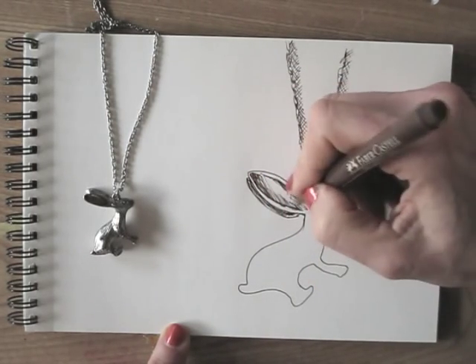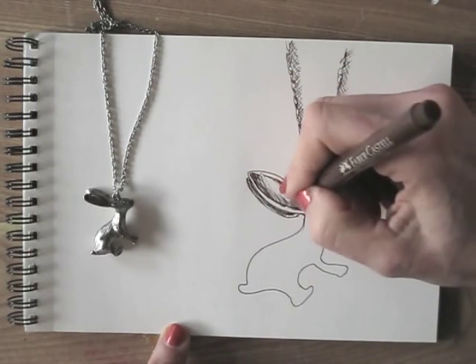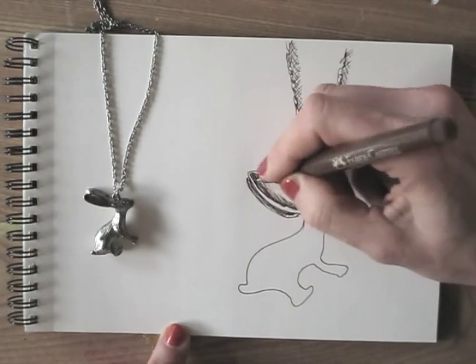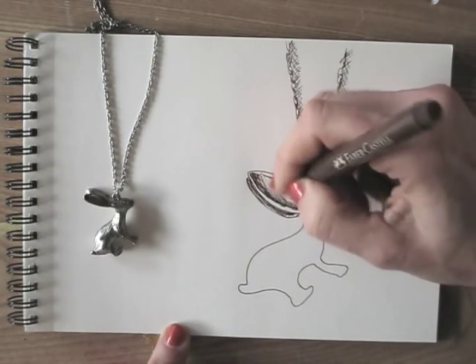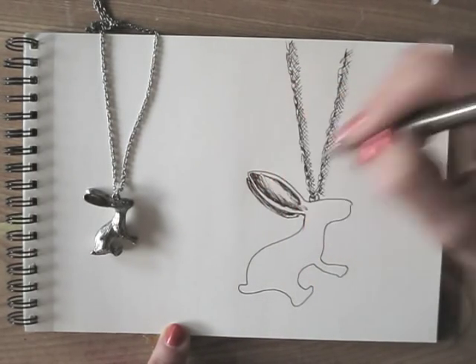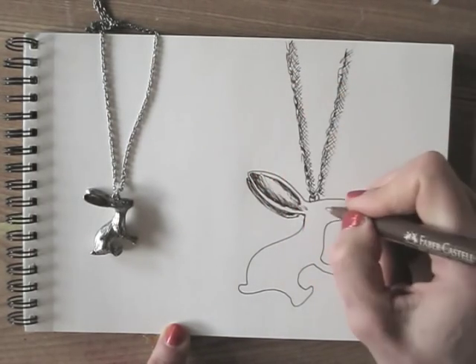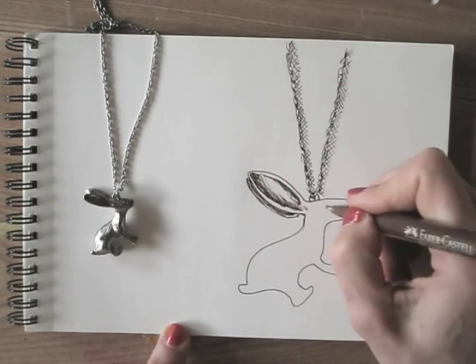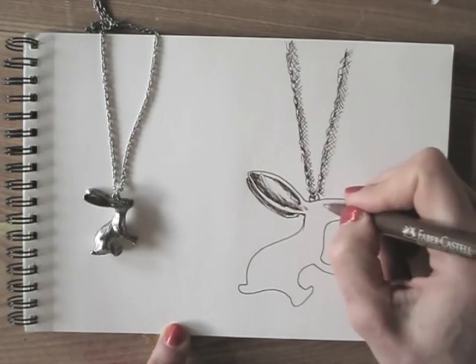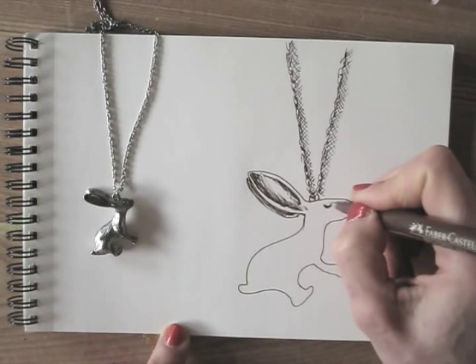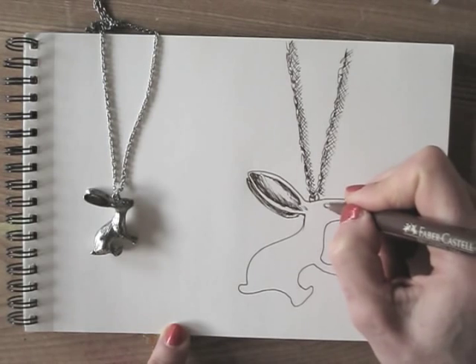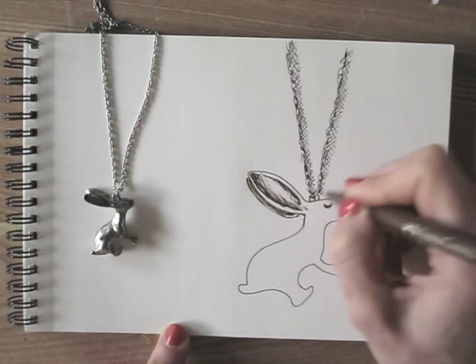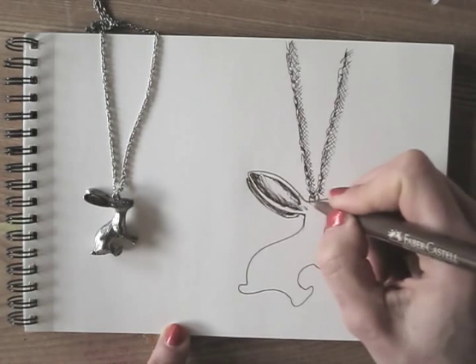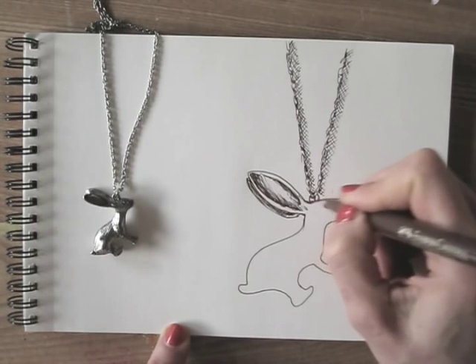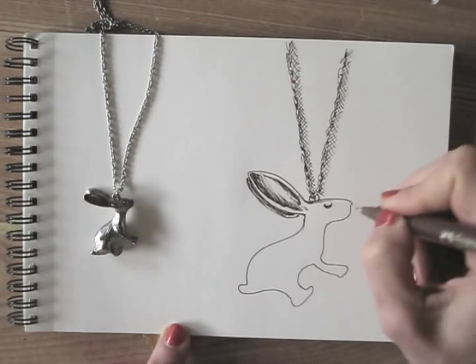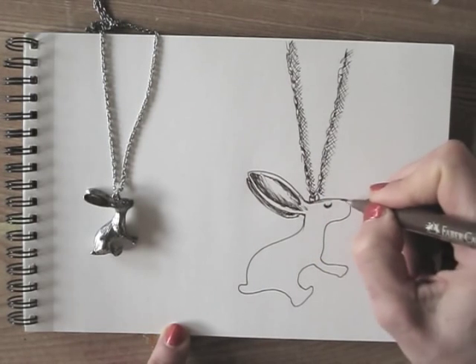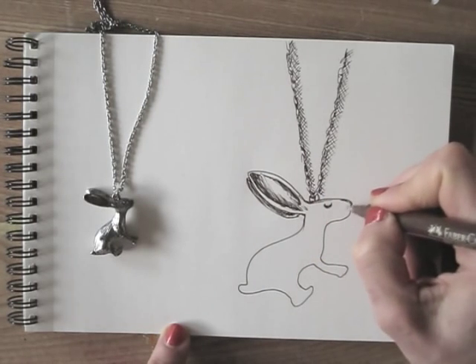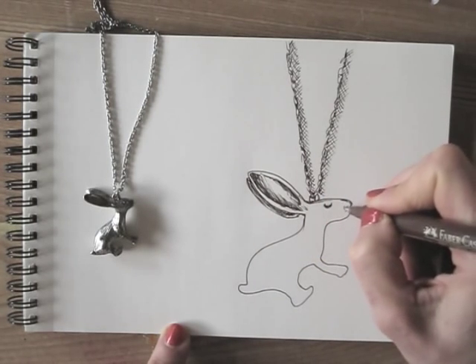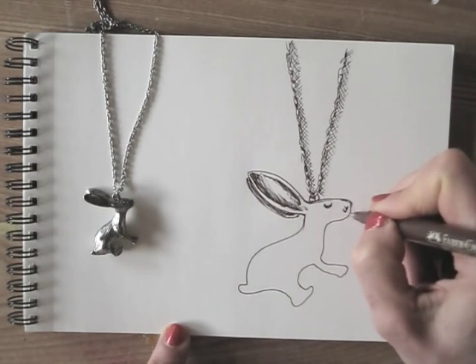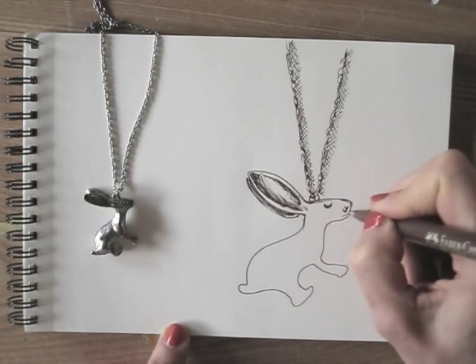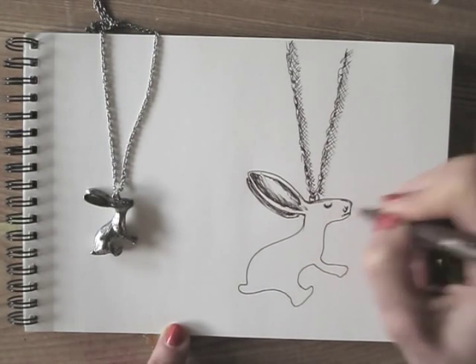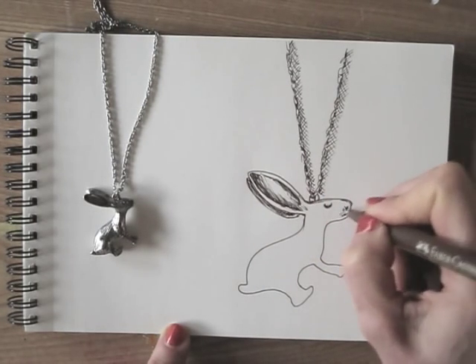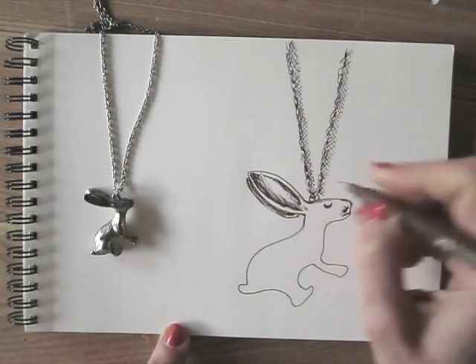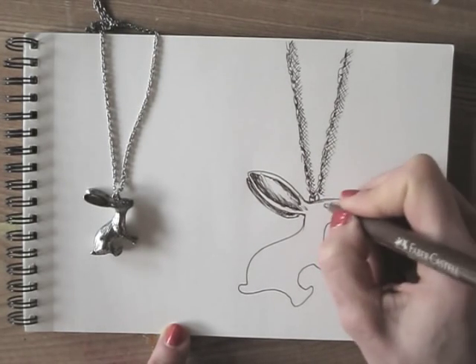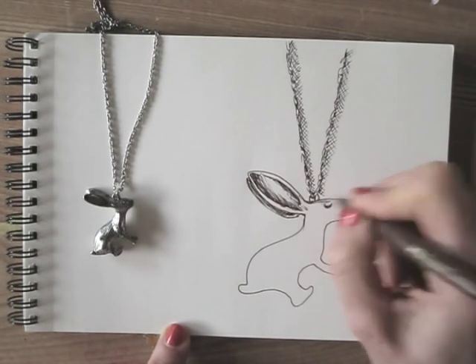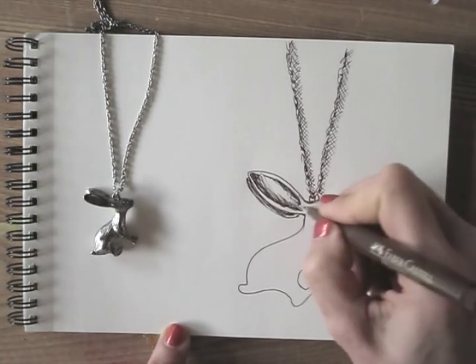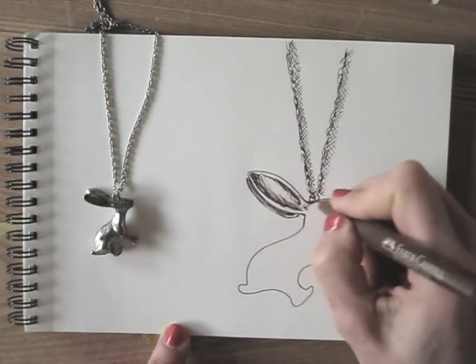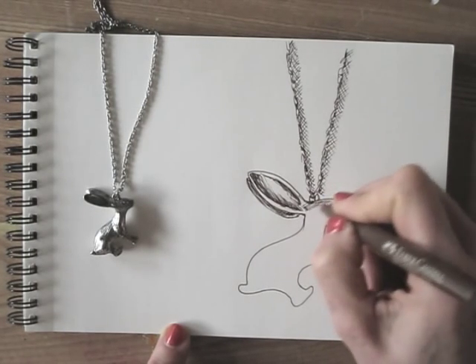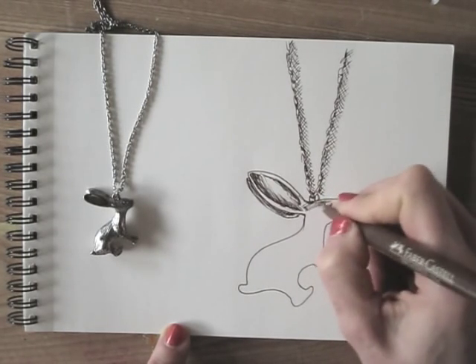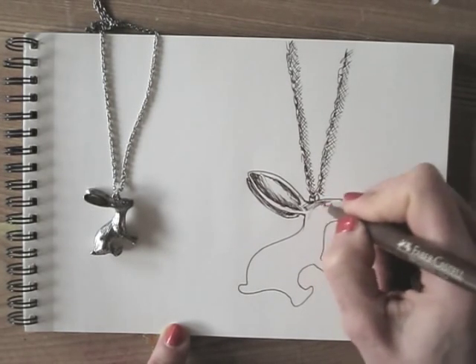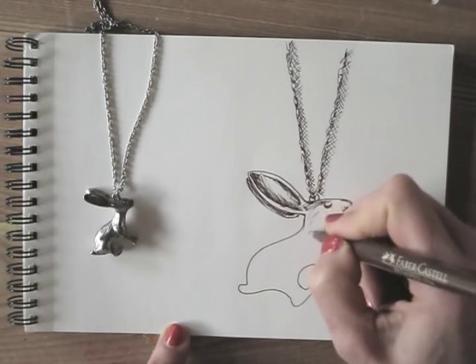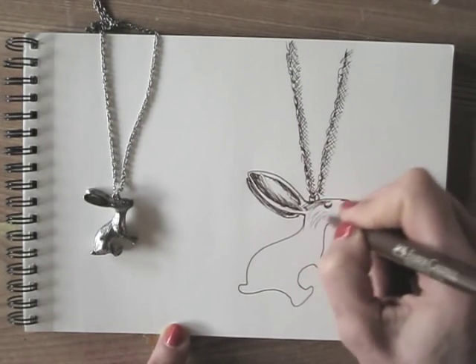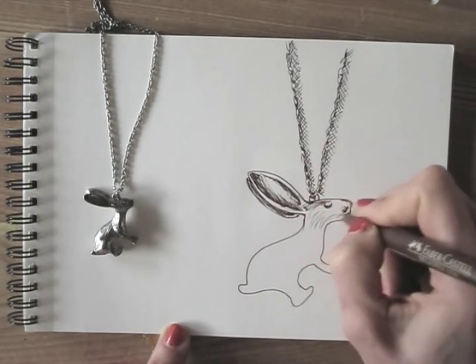By adding shadows, I draw the structure of the small metal rabbit. I use hatching lines to do so.